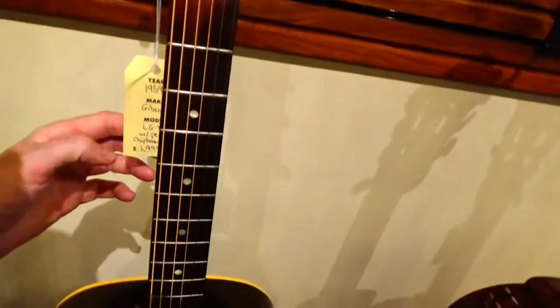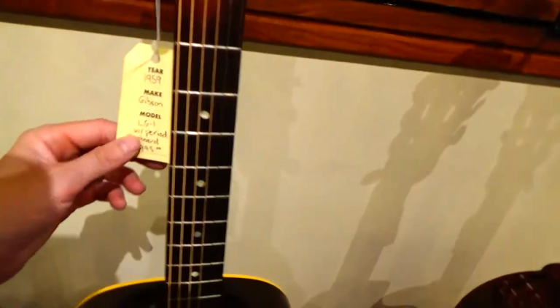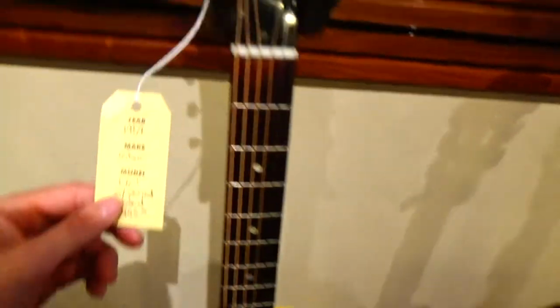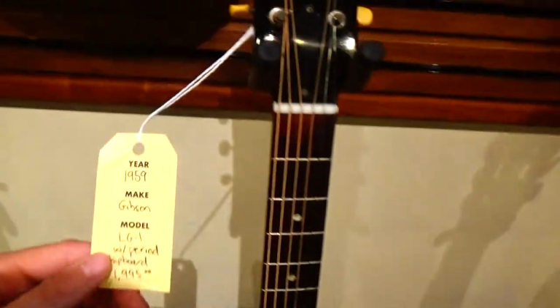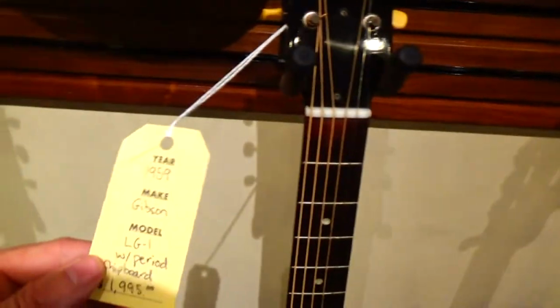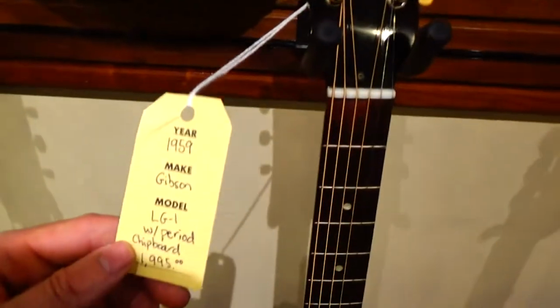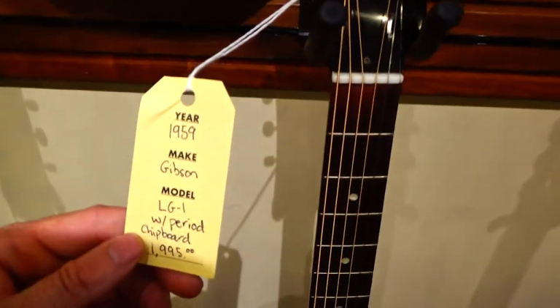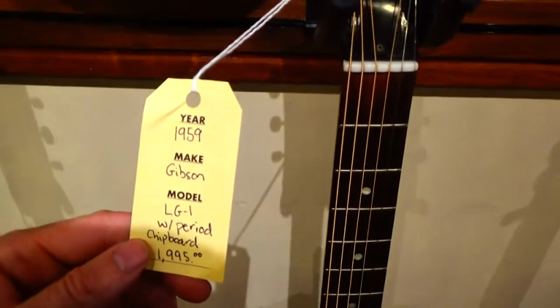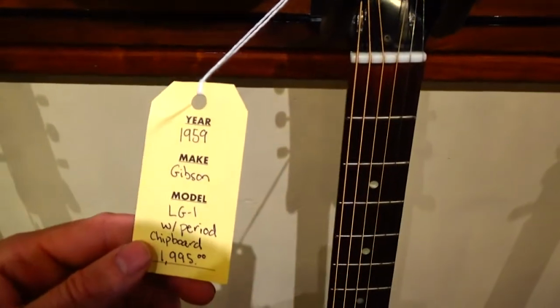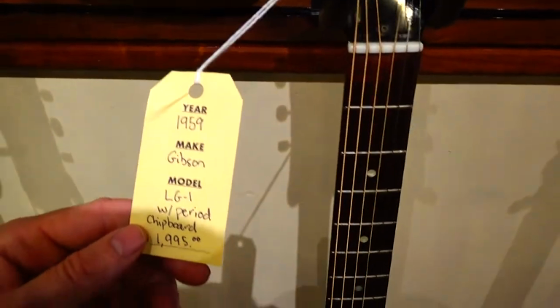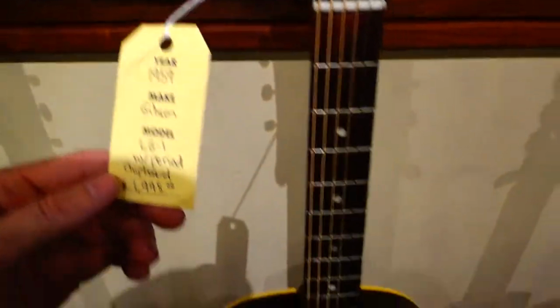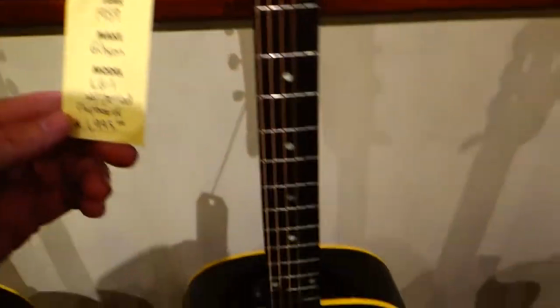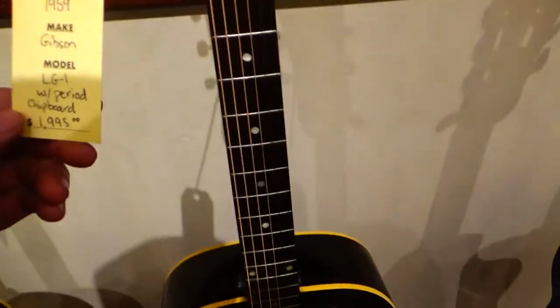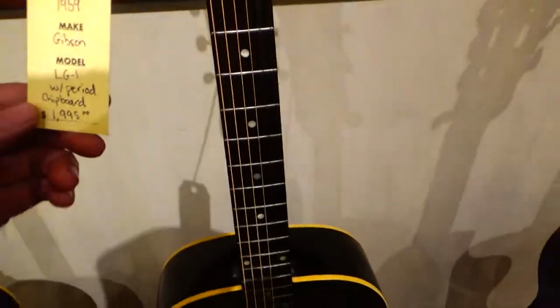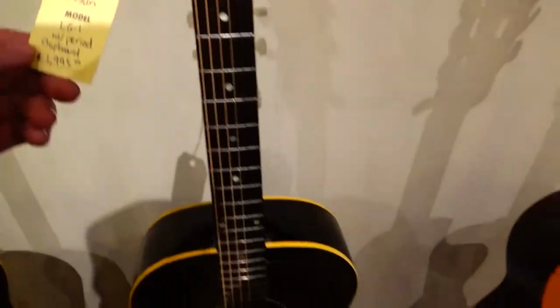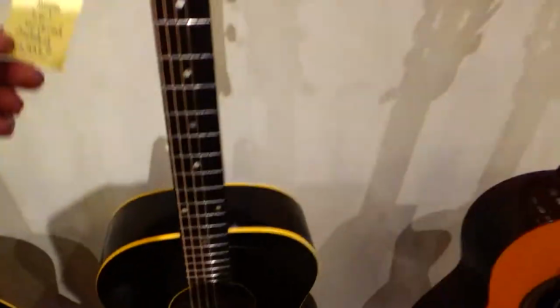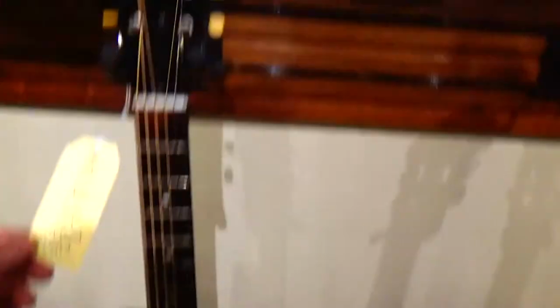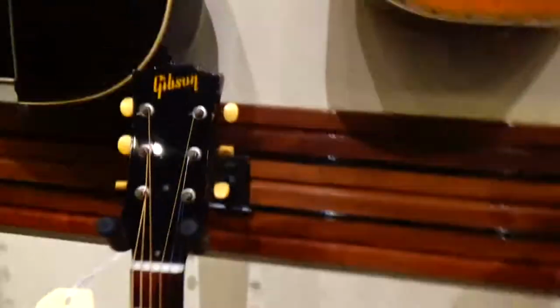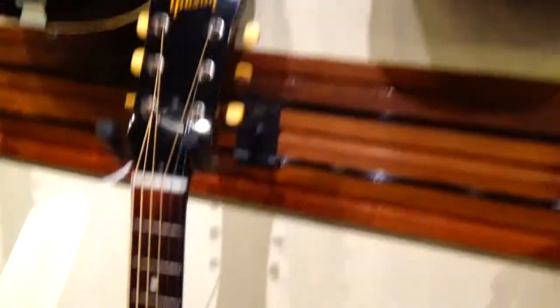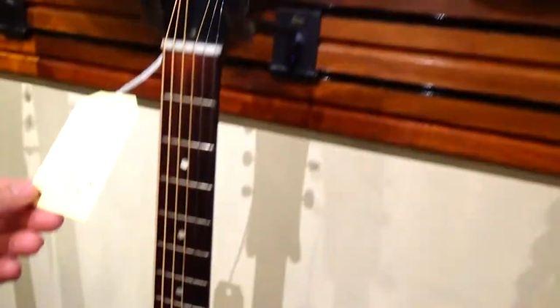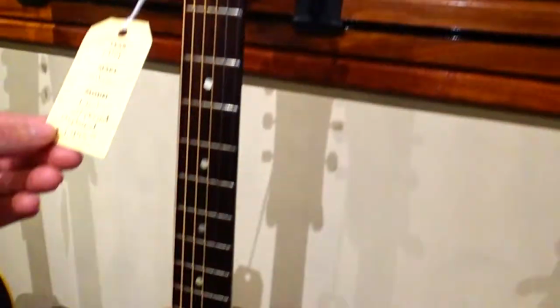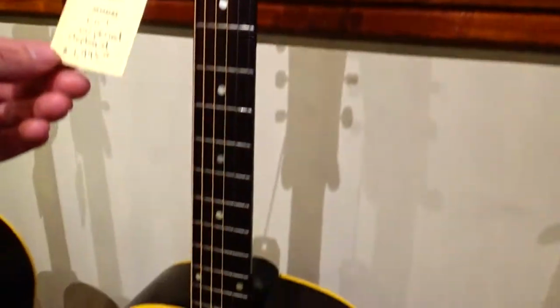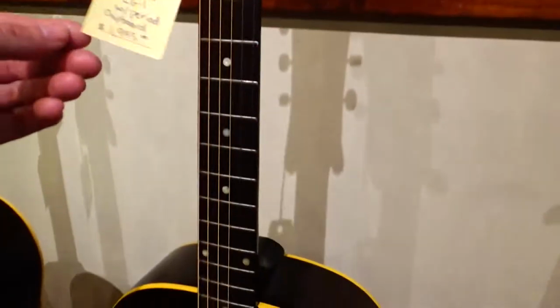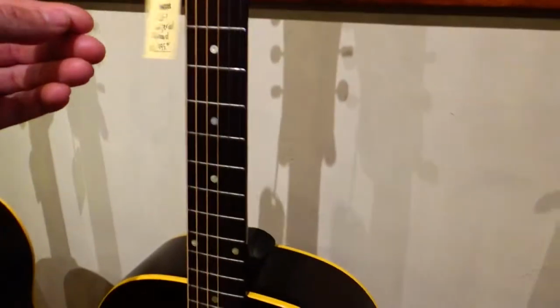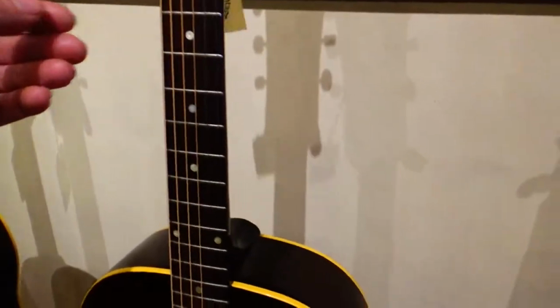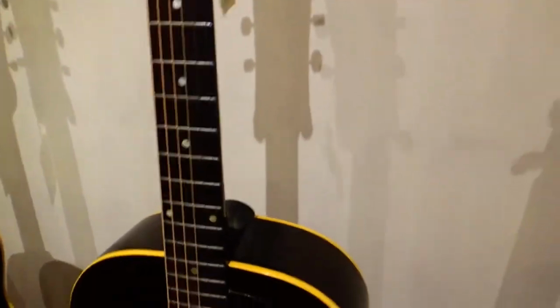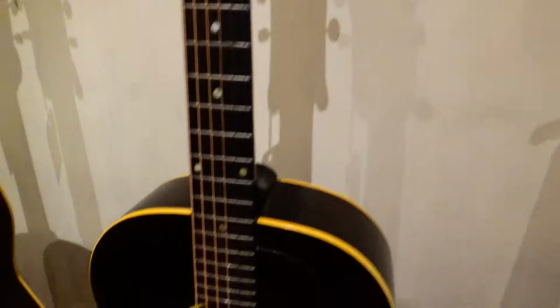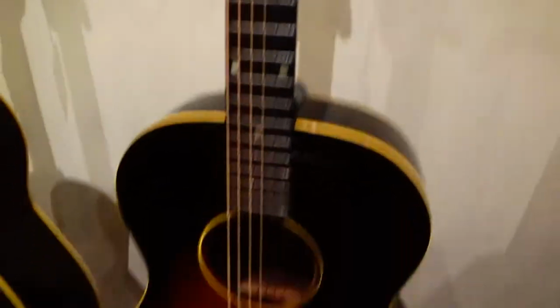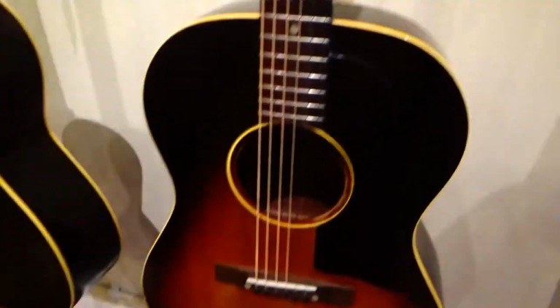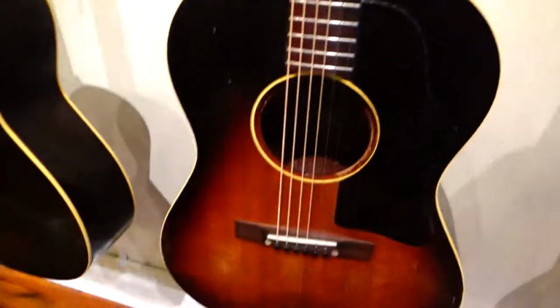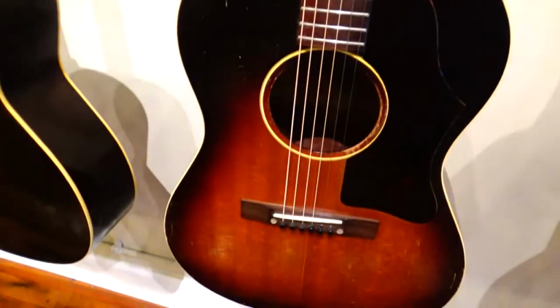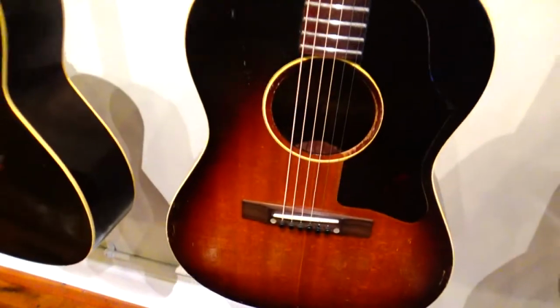Here's a Gibson LG1, of course. This would have been a higher end — the LG1 was a little higher end.